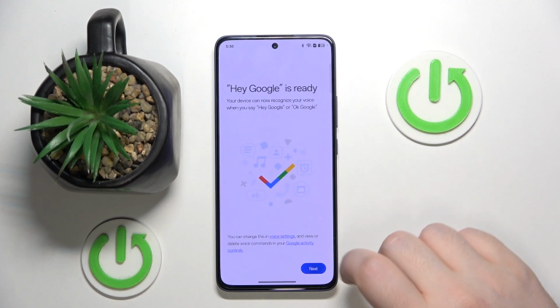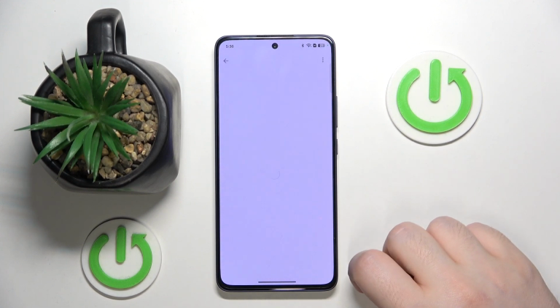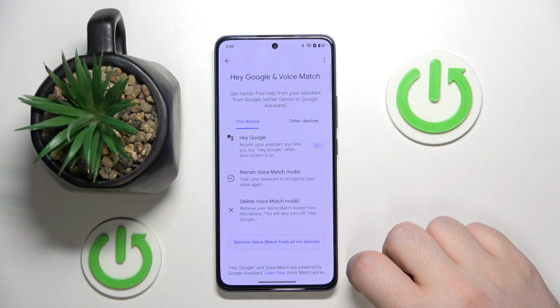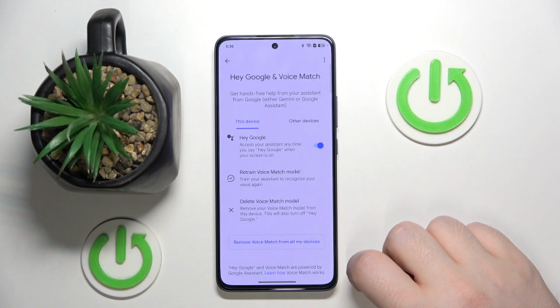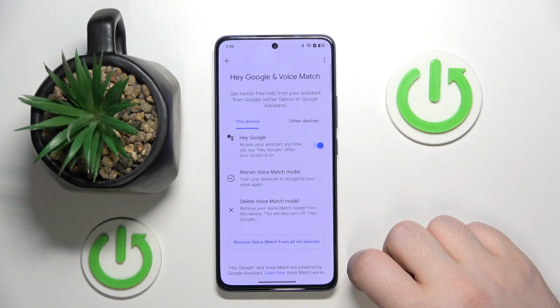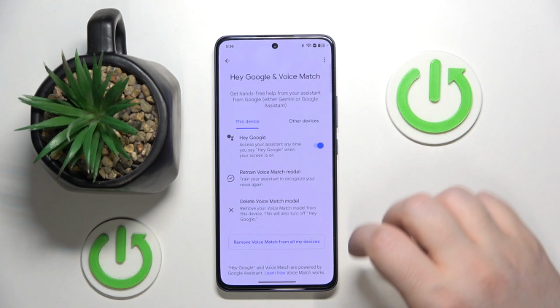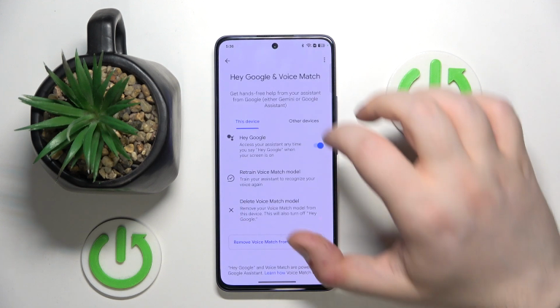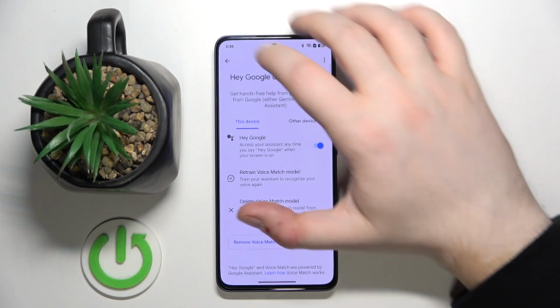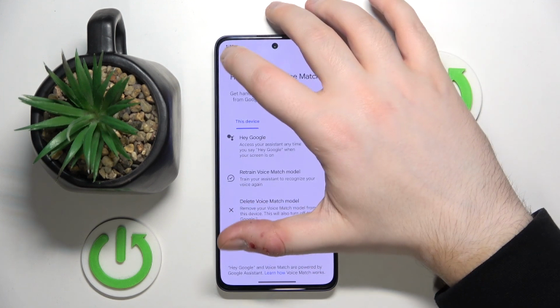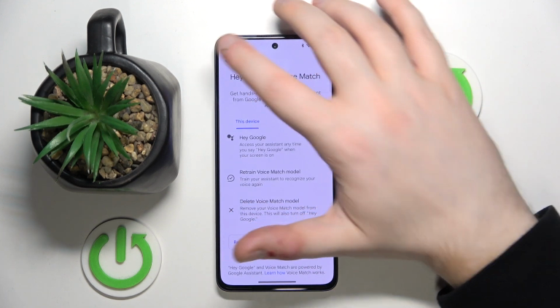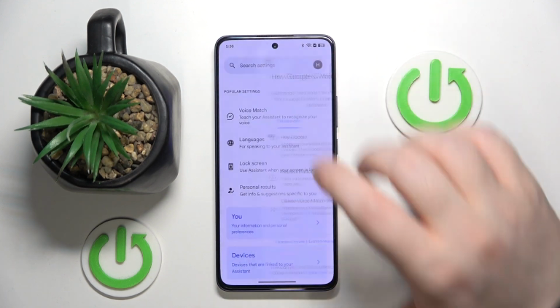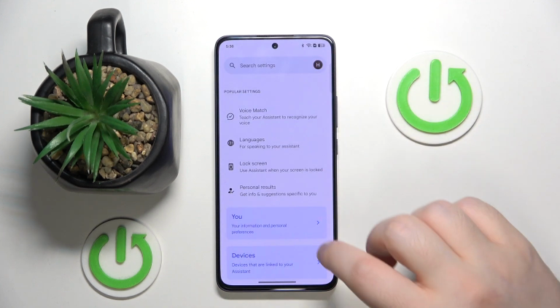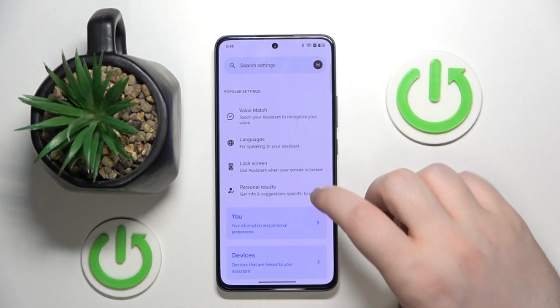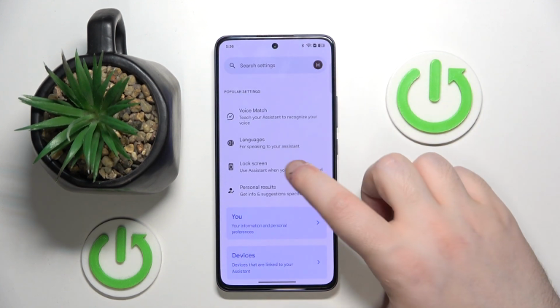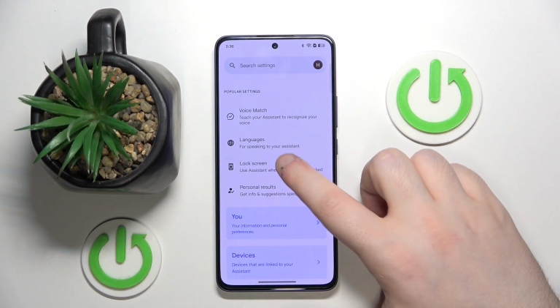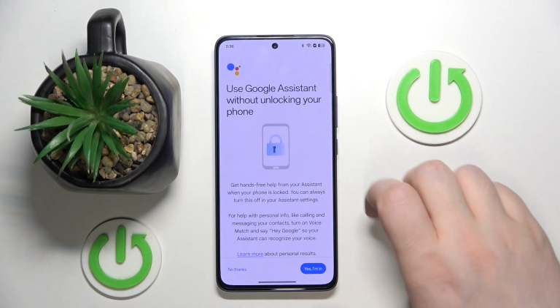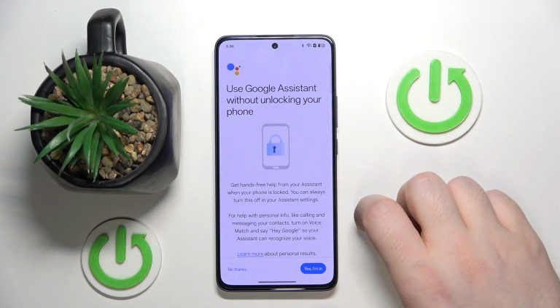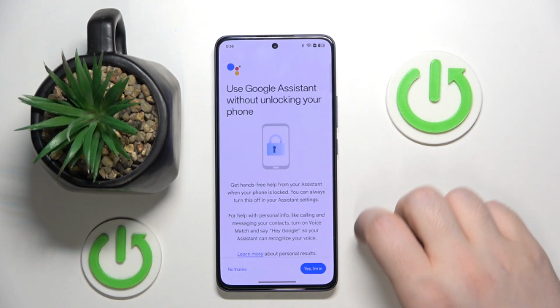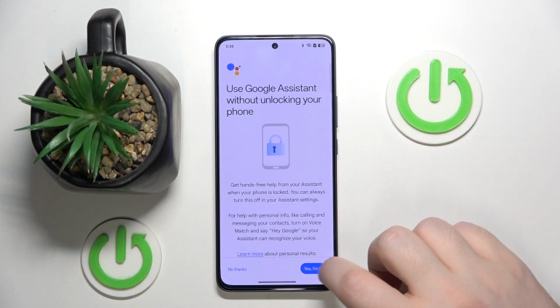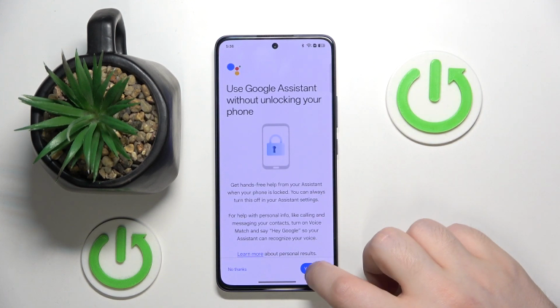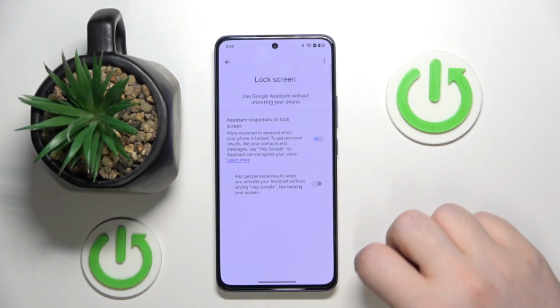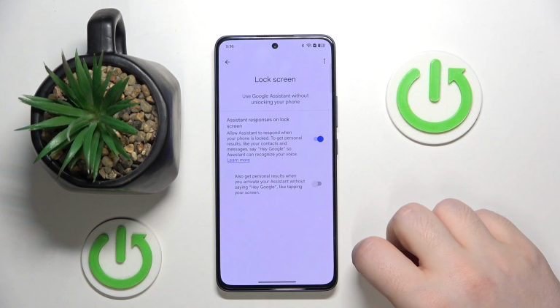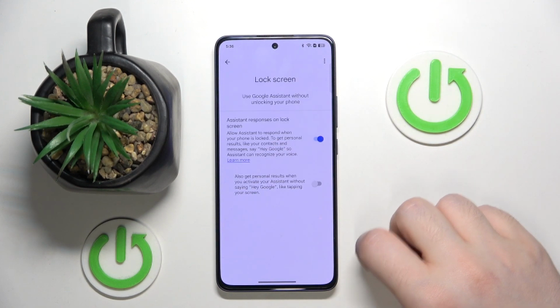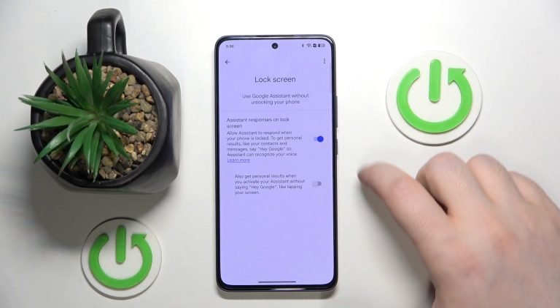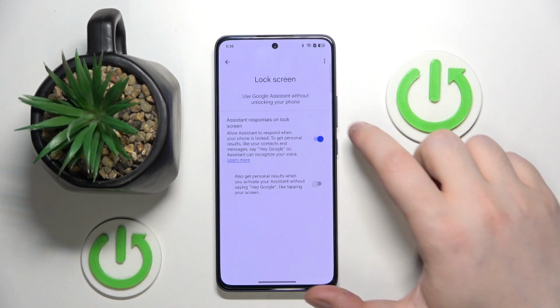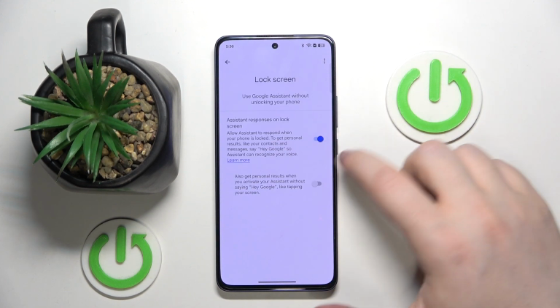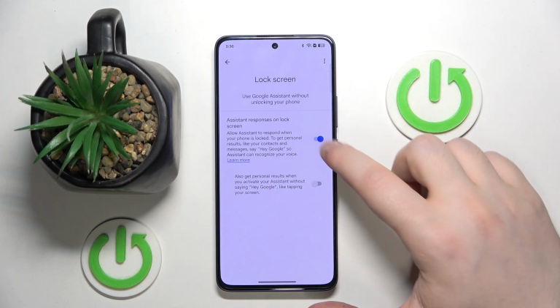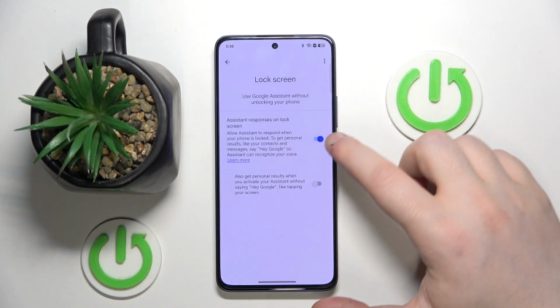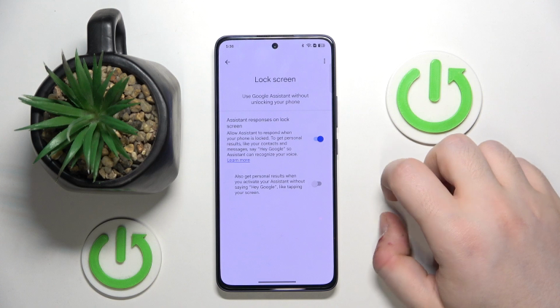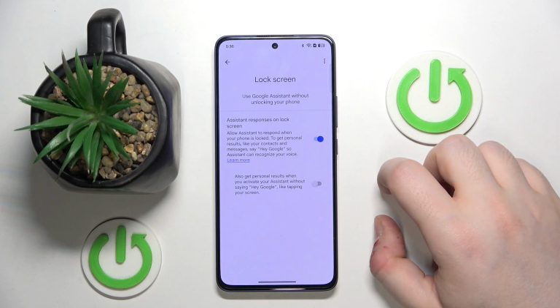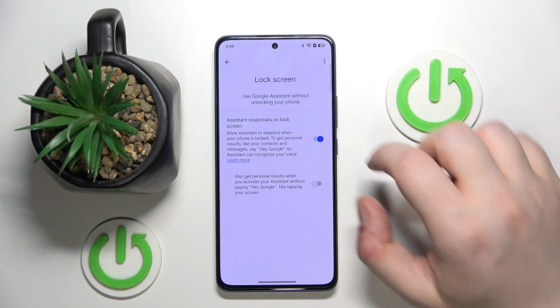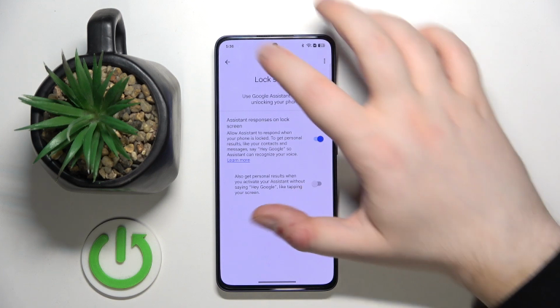Okay then click next. And now you can go back and click on lock screen. Then click yes I'm in and make sure that this first option stays on.